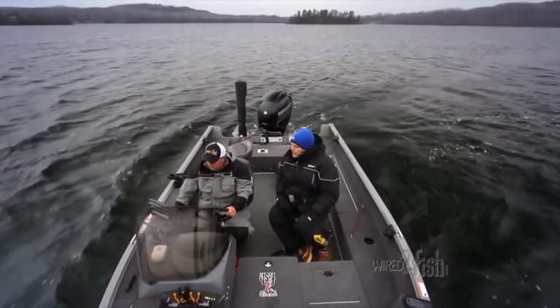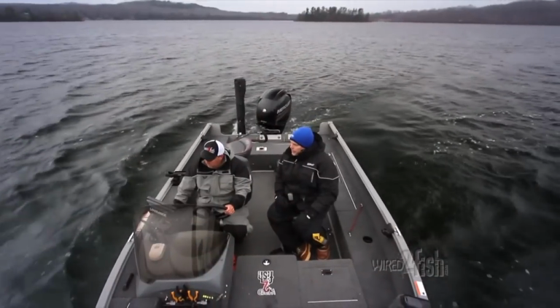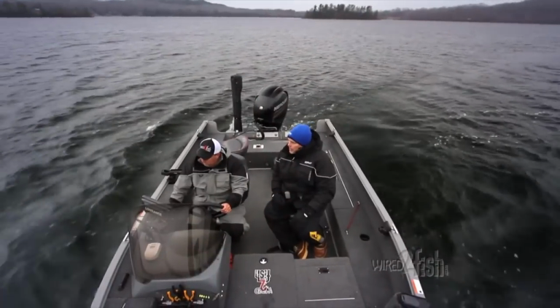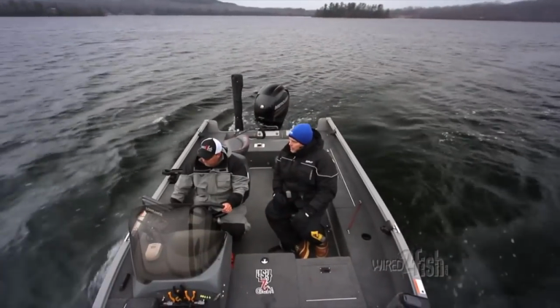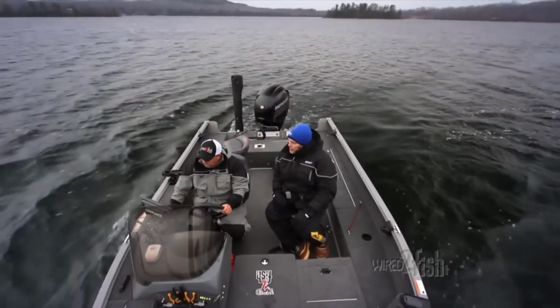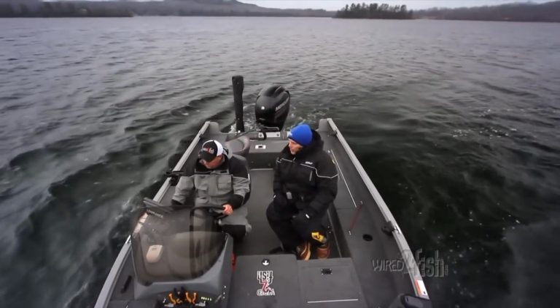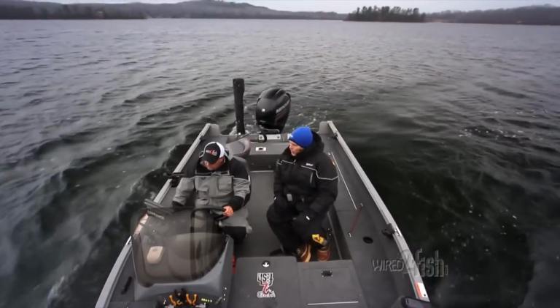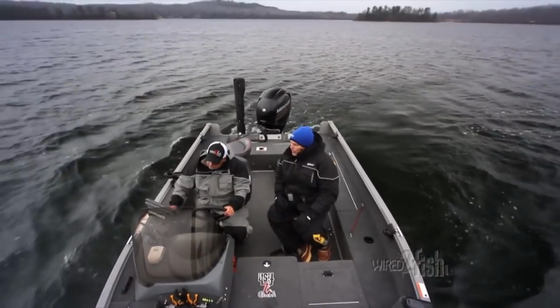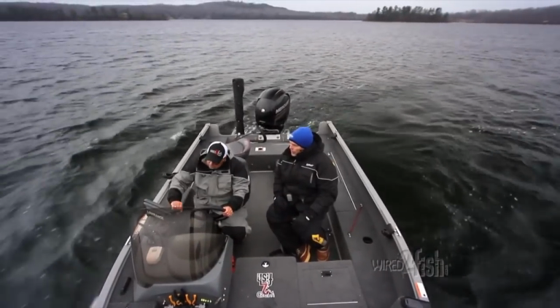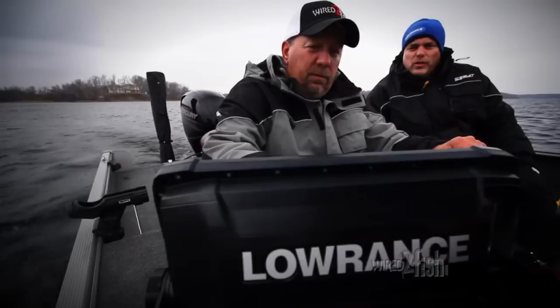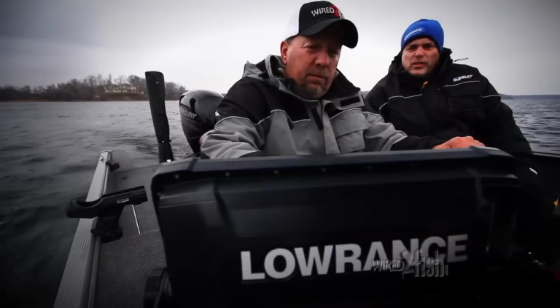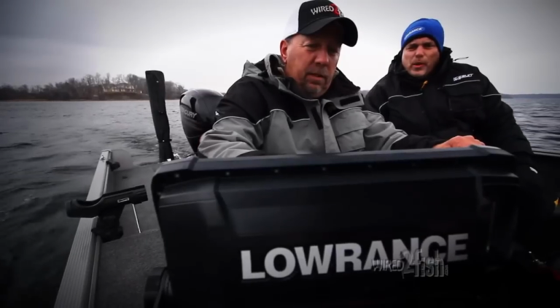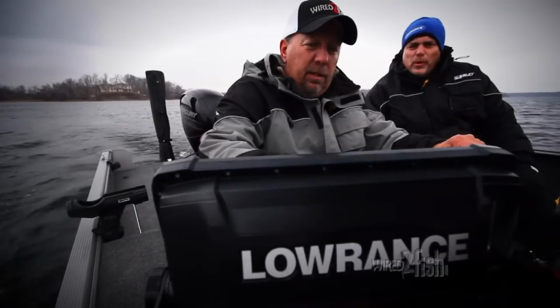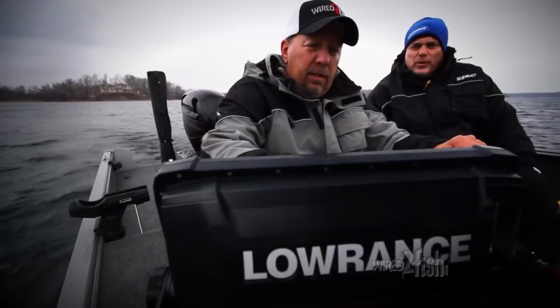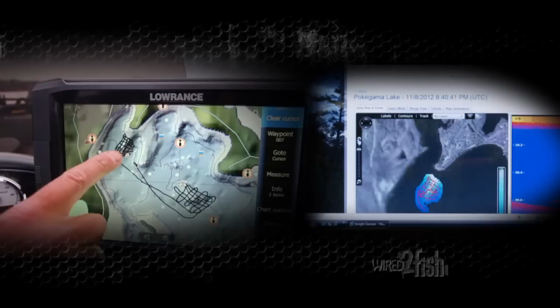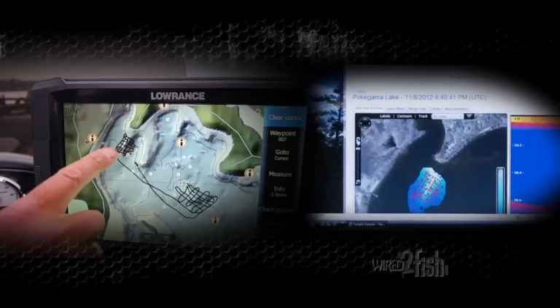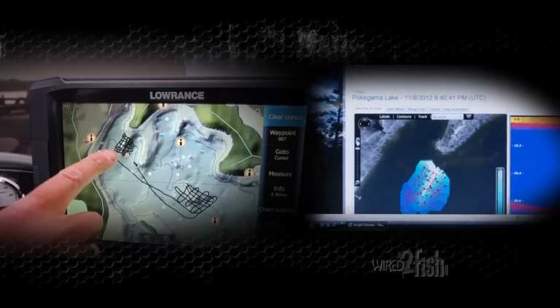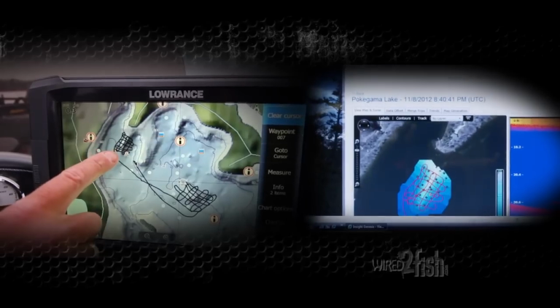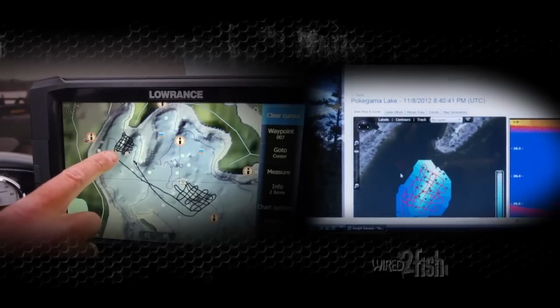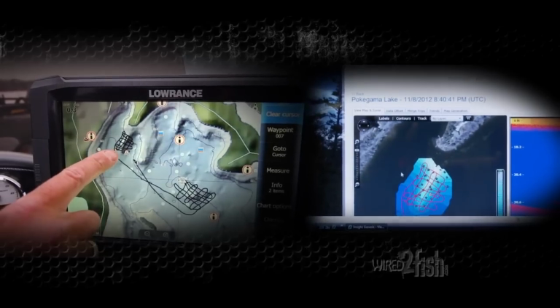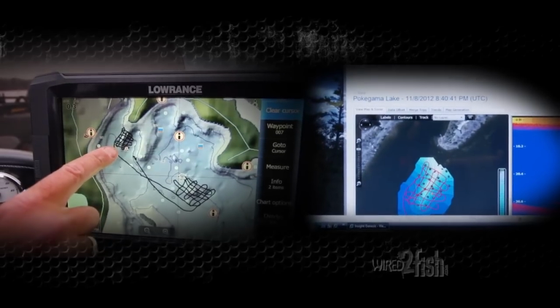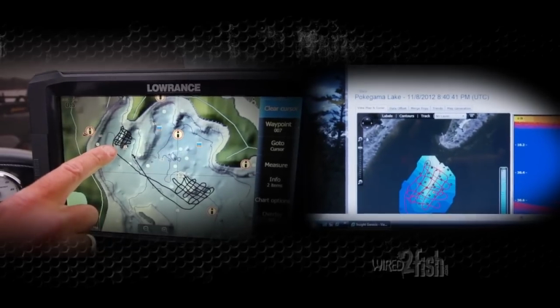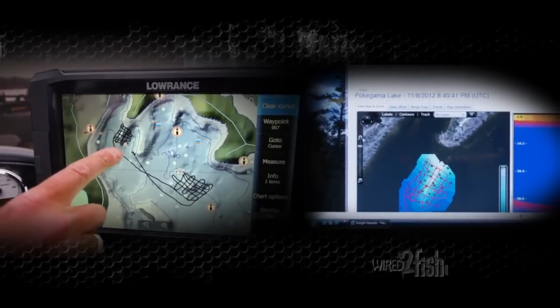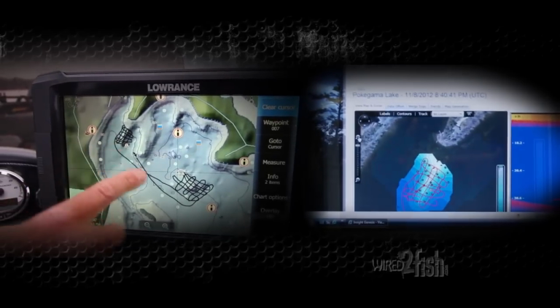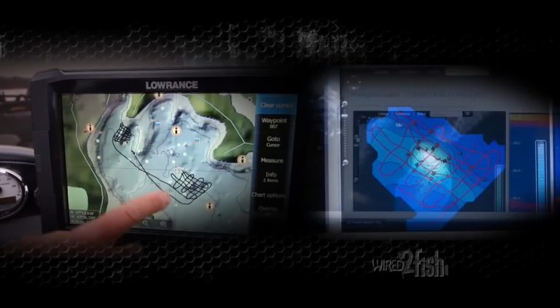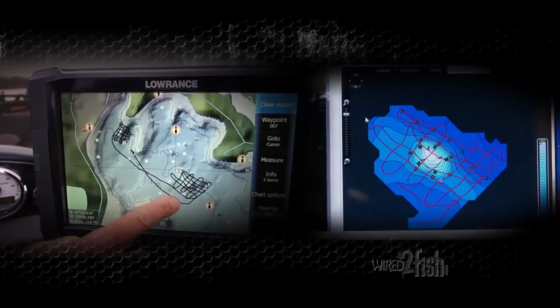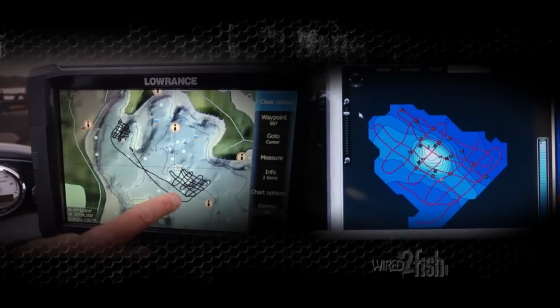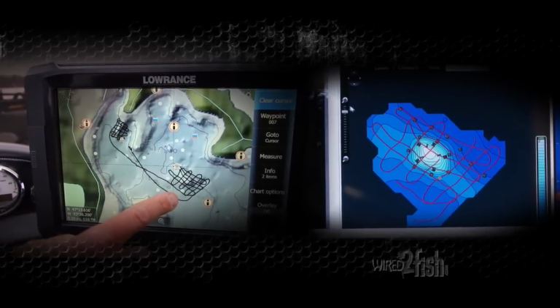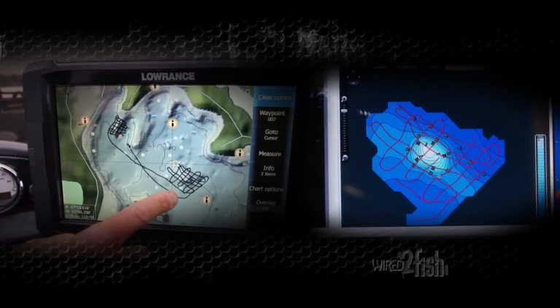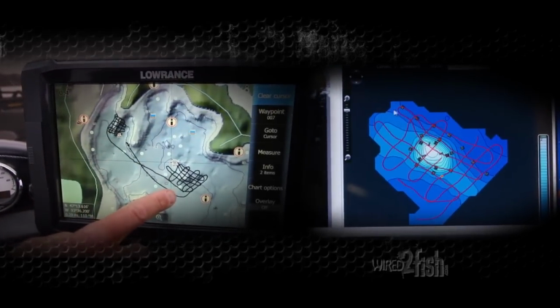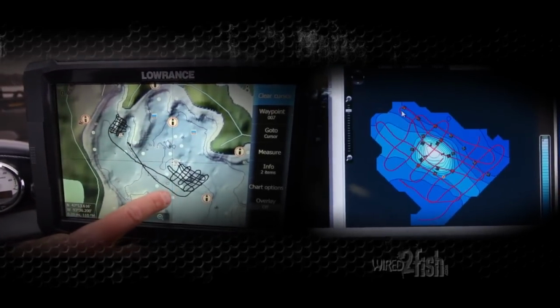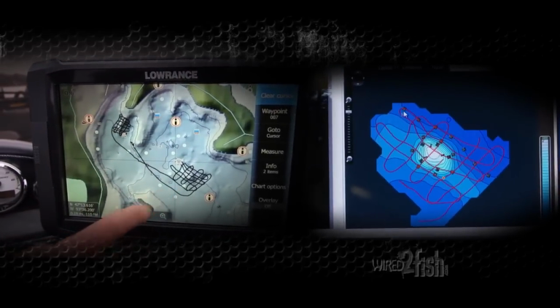Lowrance's InSight Genesis Mapping allows you to build your own custom maps on any body of water in just a few simple steps.